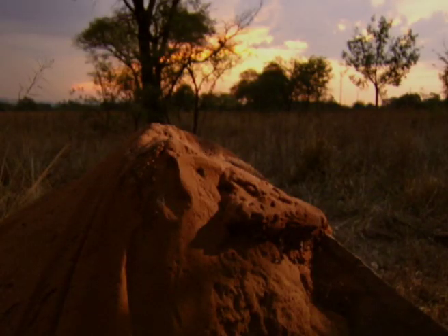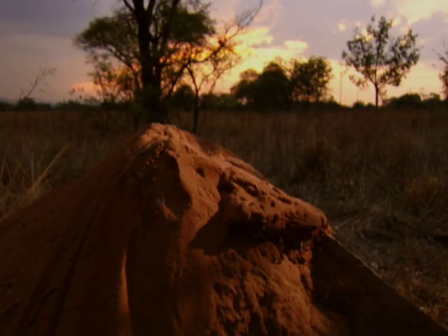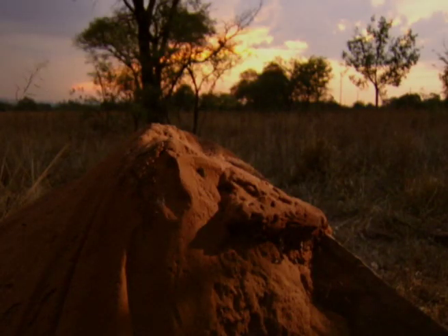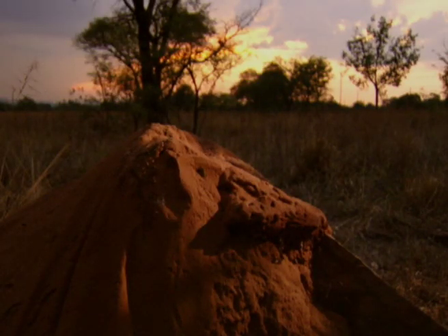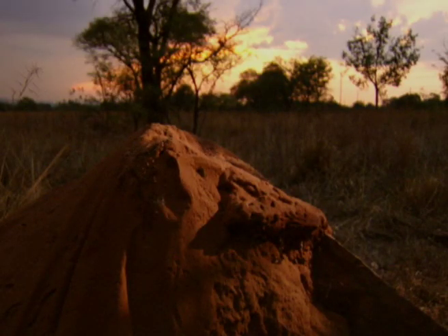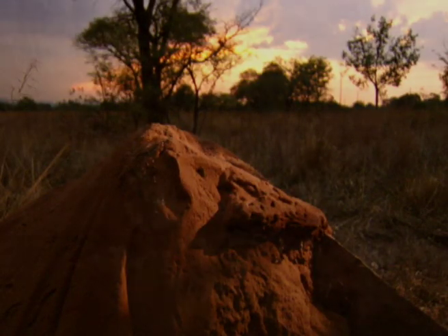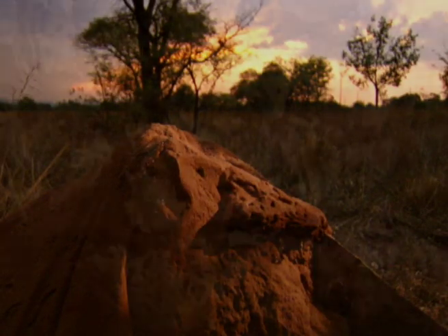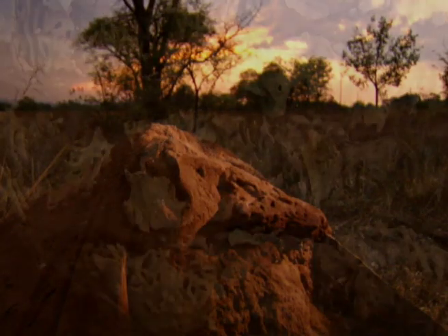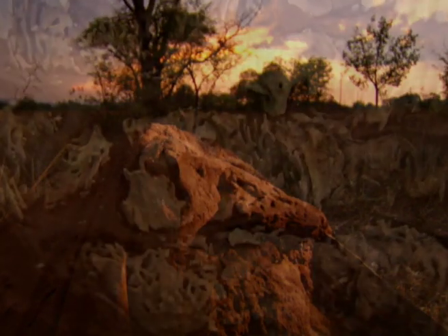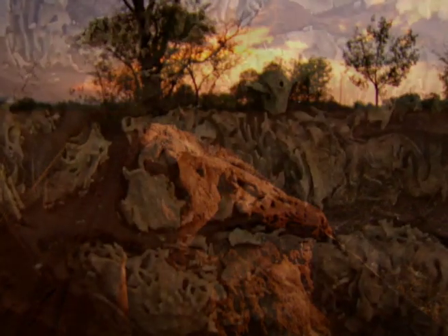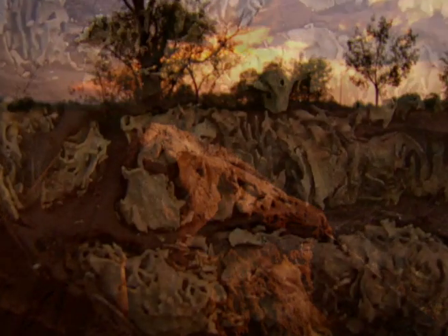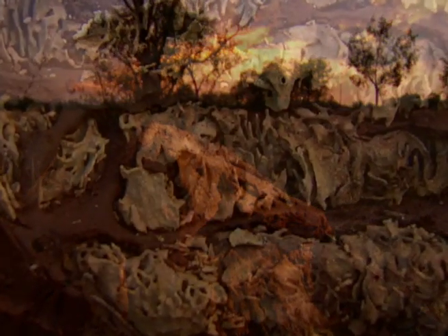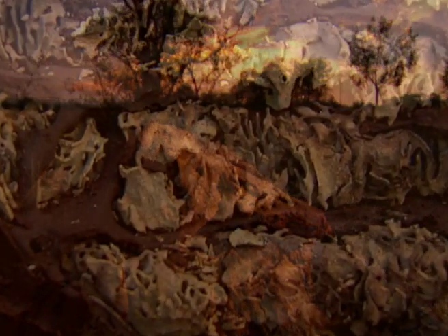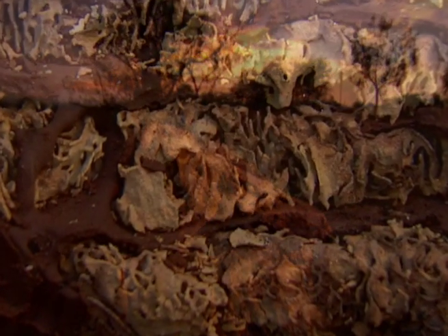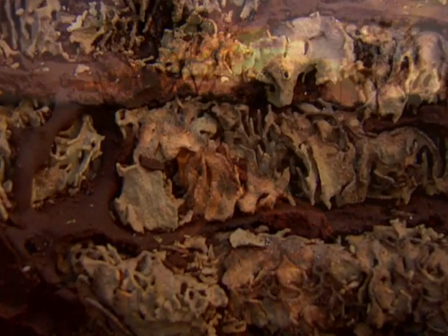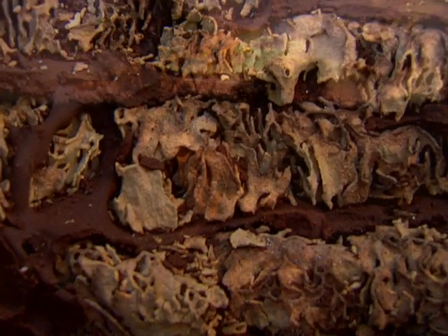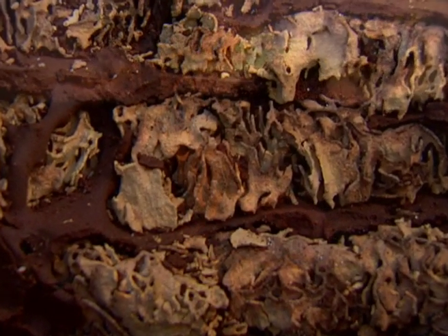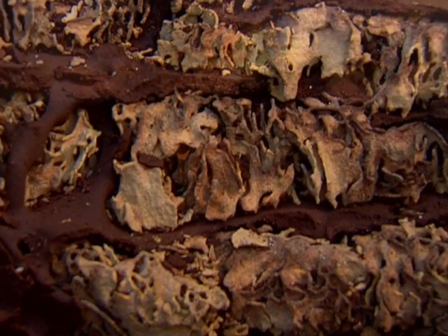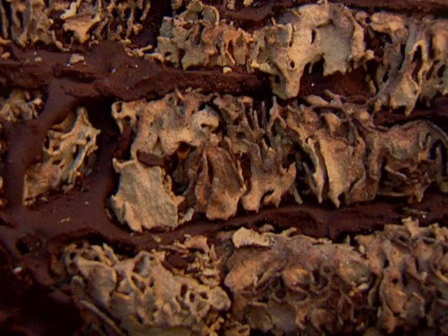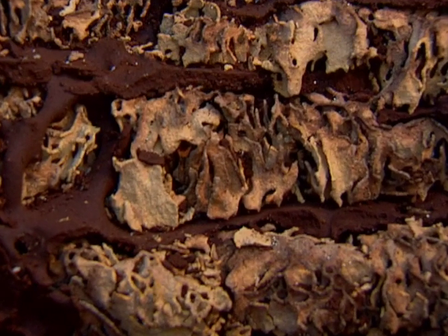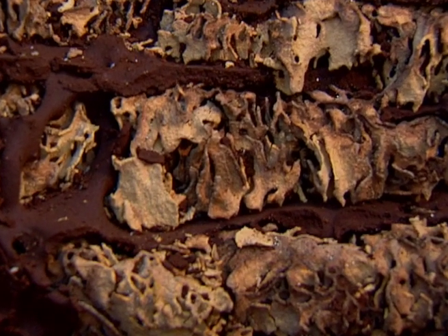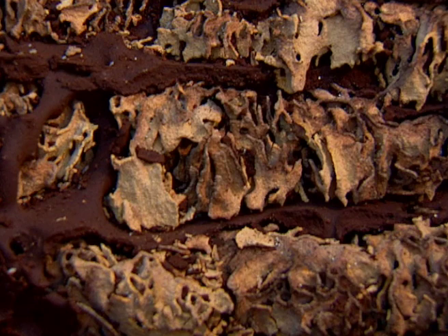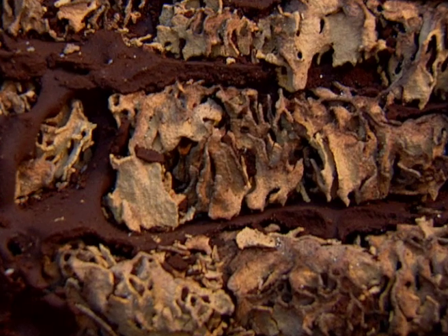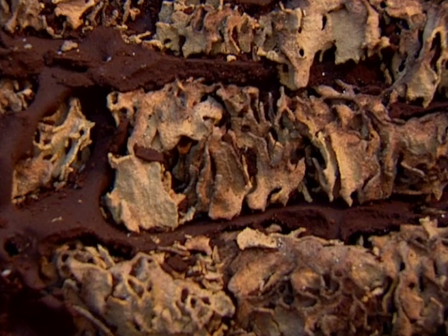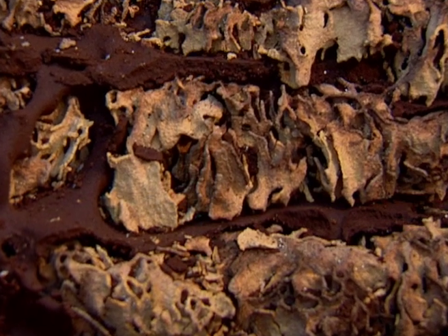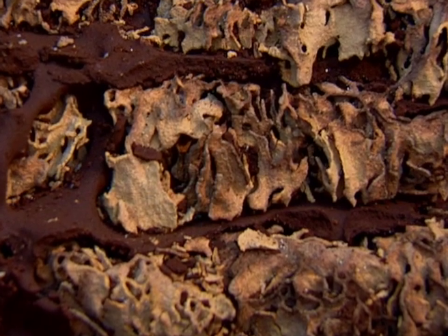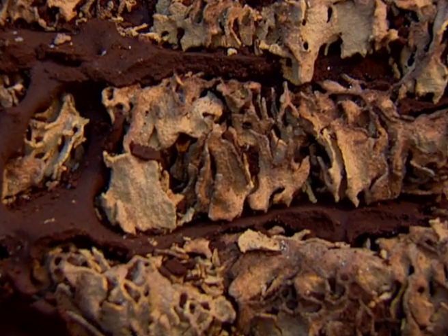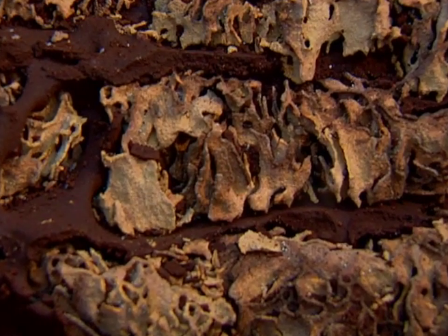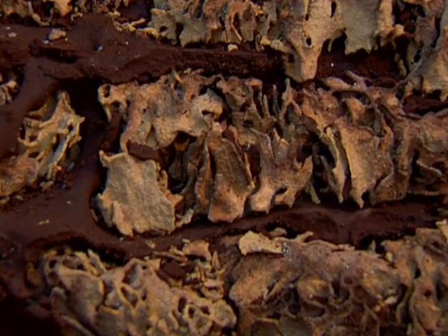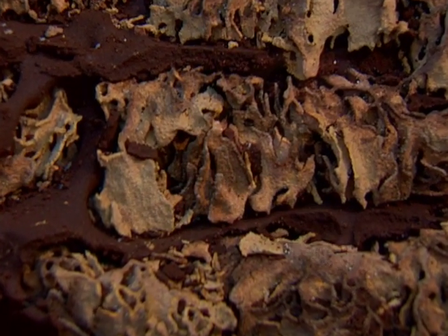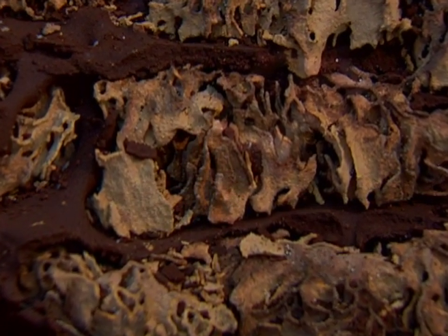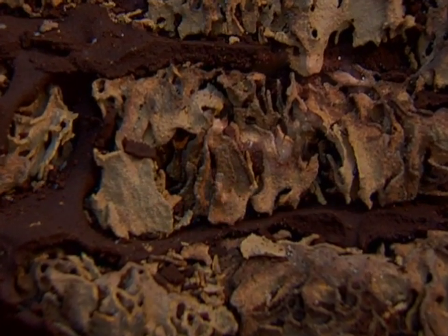The termite mound is by far the oldest type of organized community found on earth.